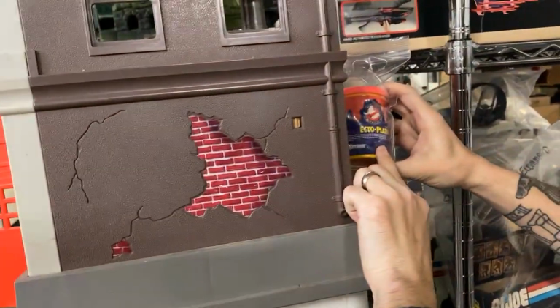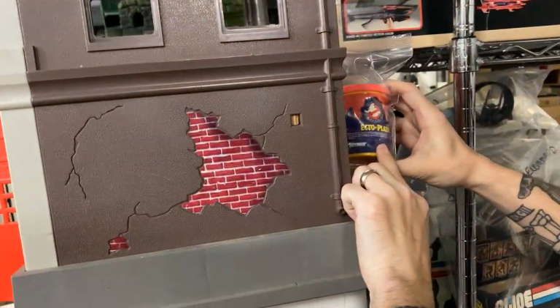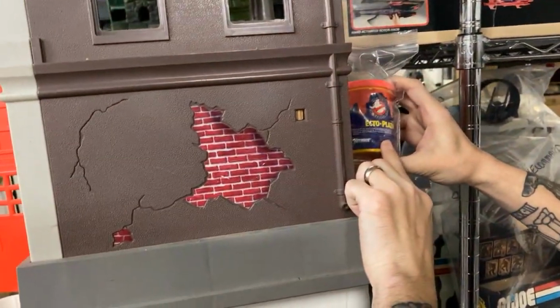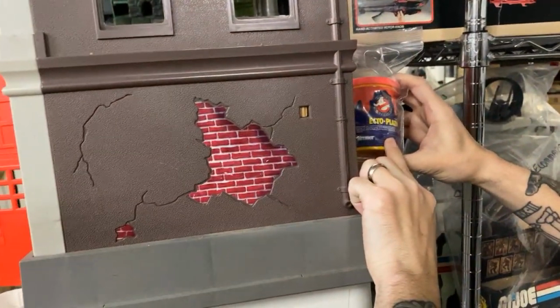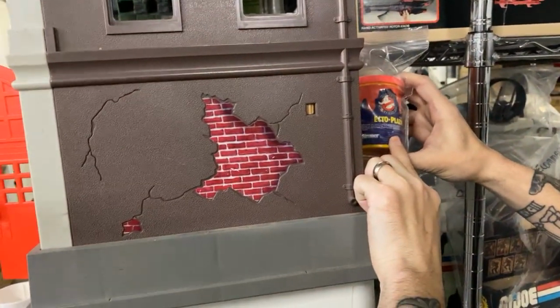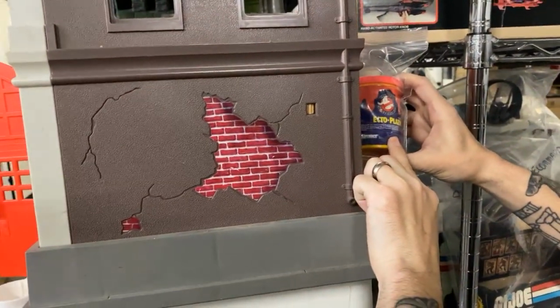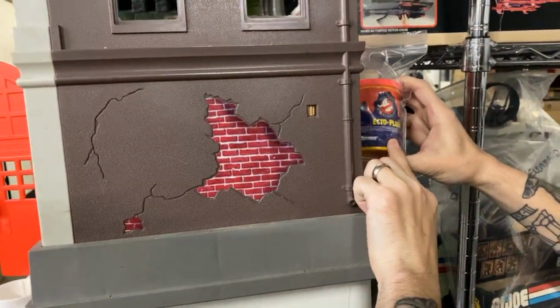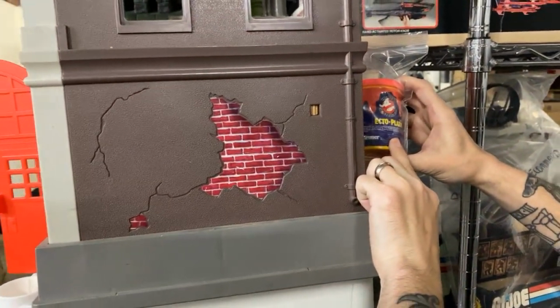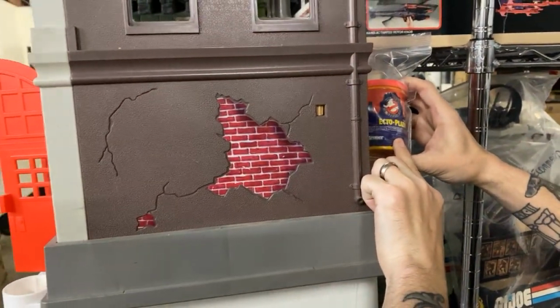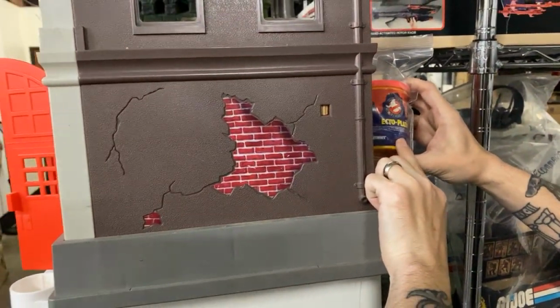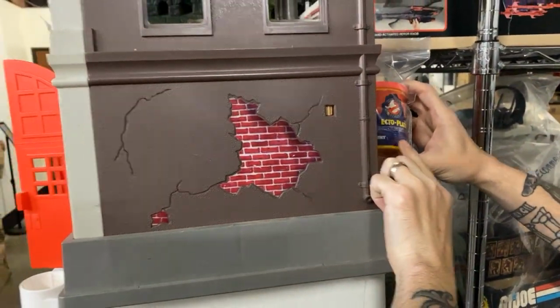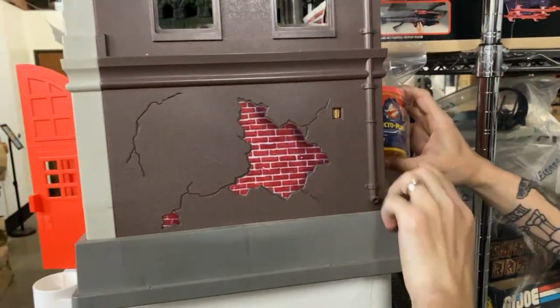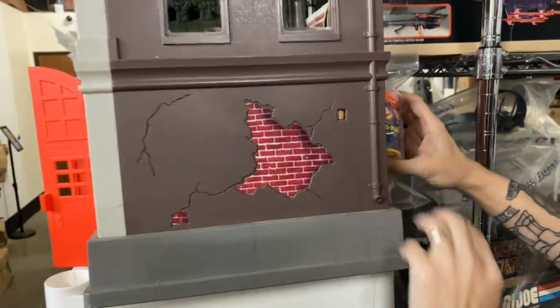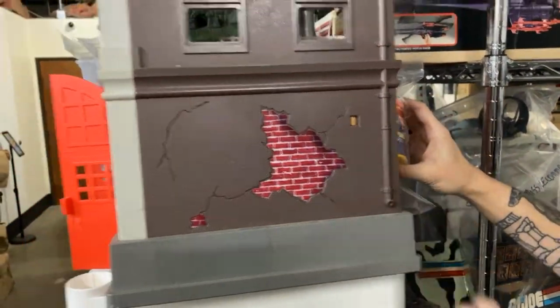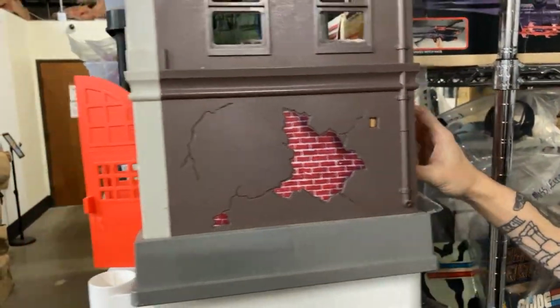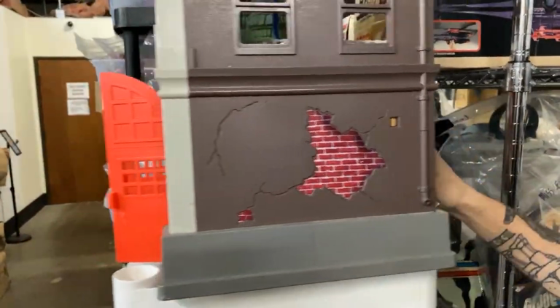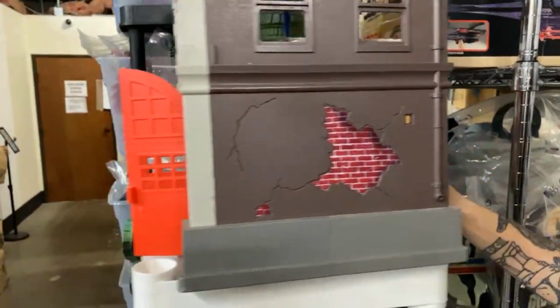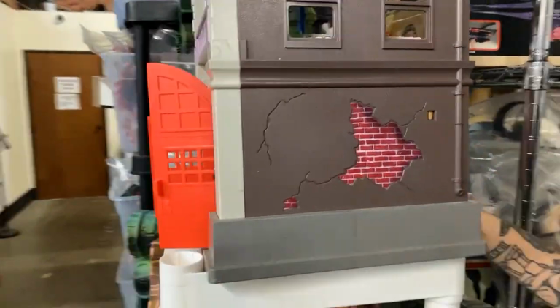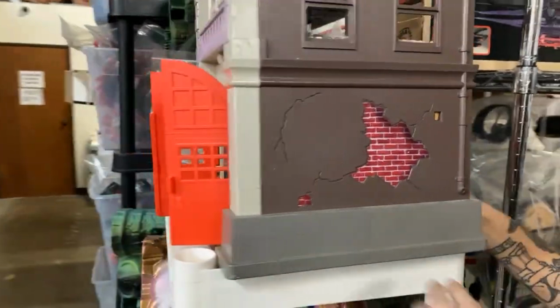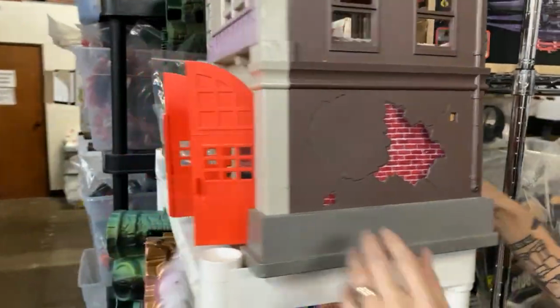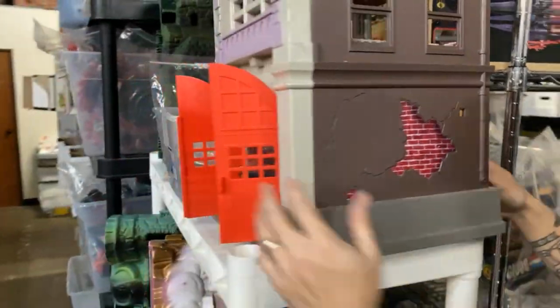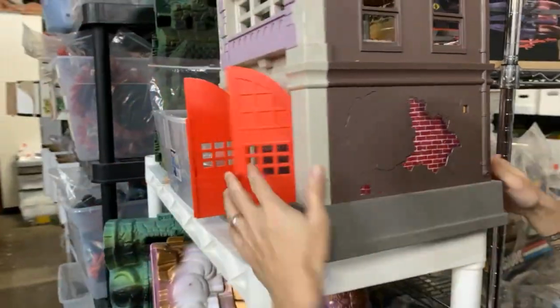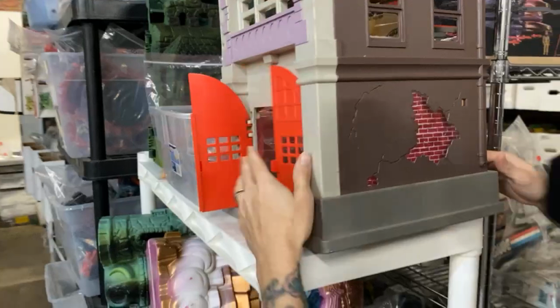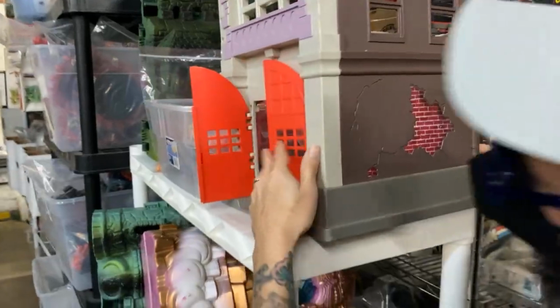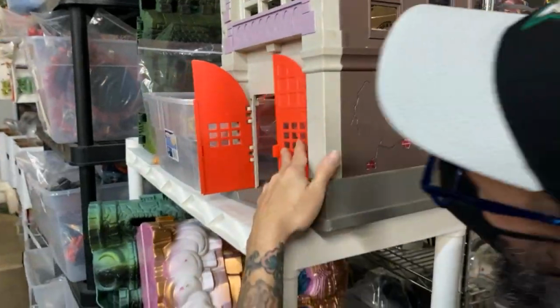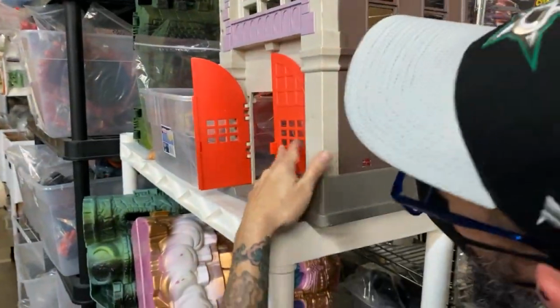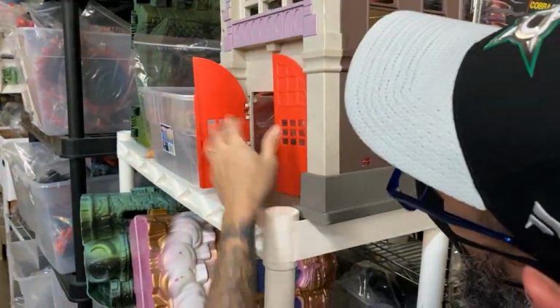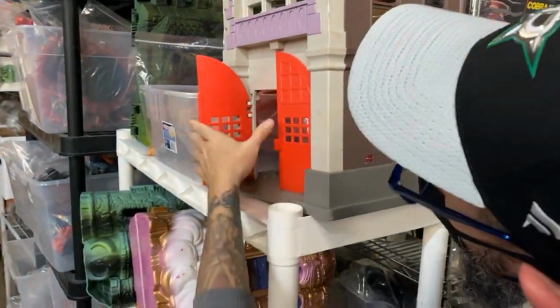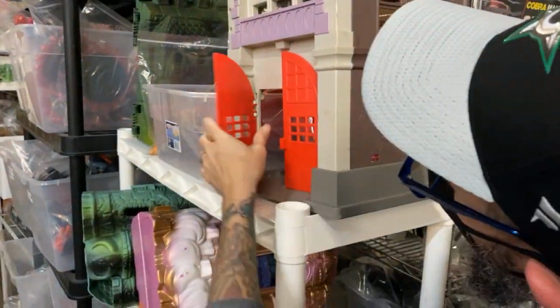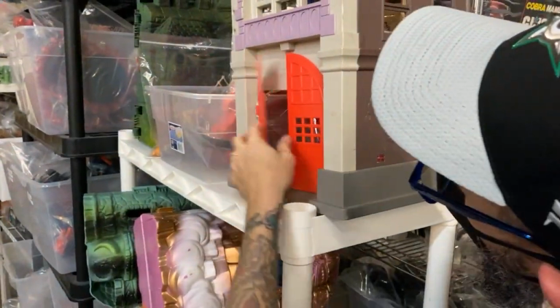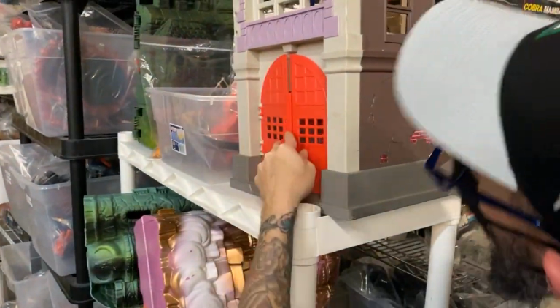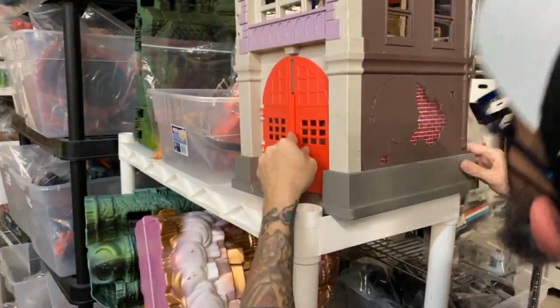Wow, I didn't know that was in there. Pretty cool, right? I think I'm going to buy that myself. I mean, that's an awesome piece.